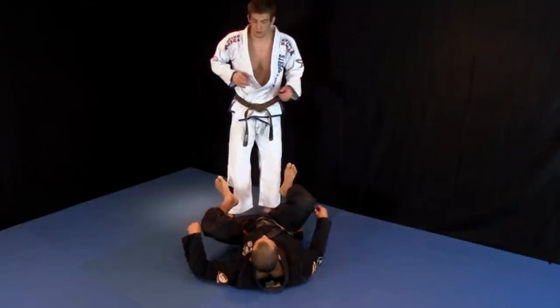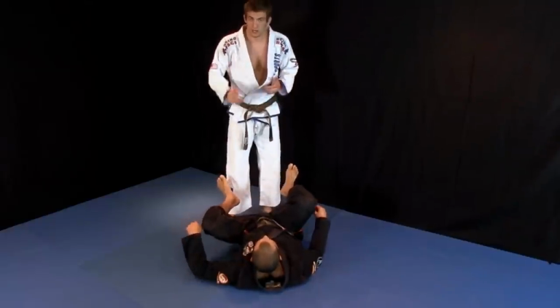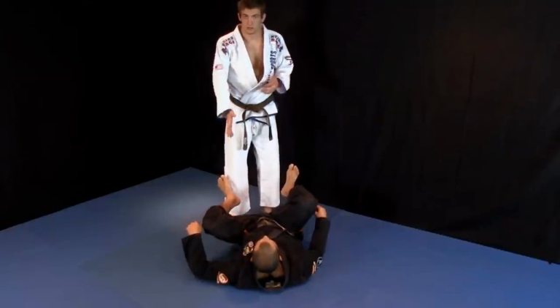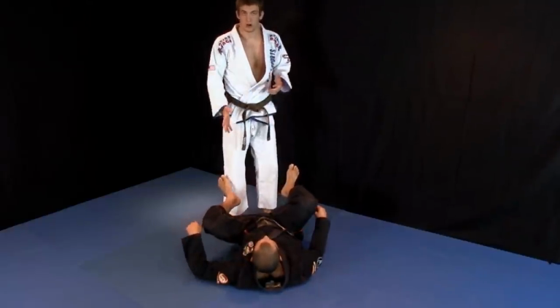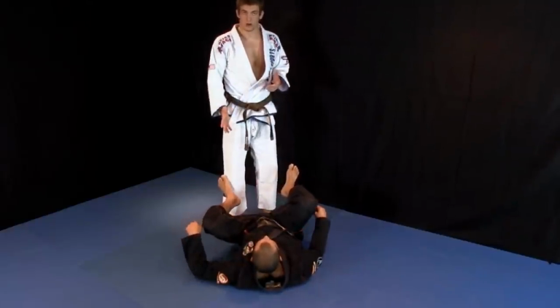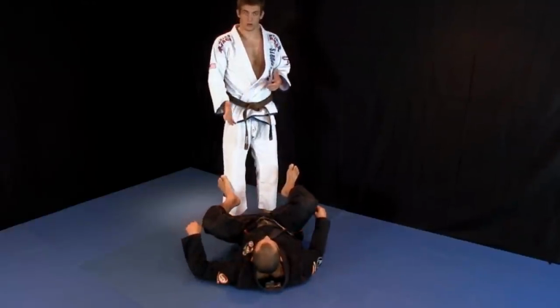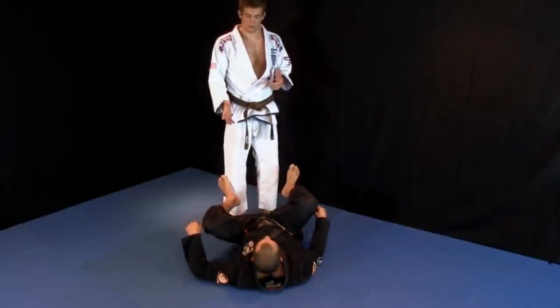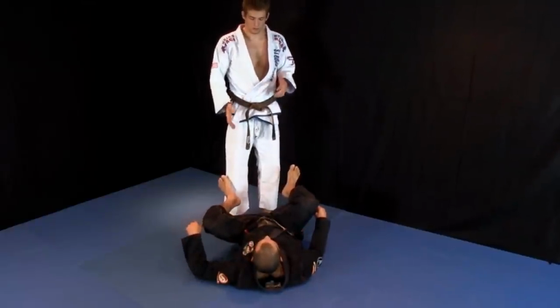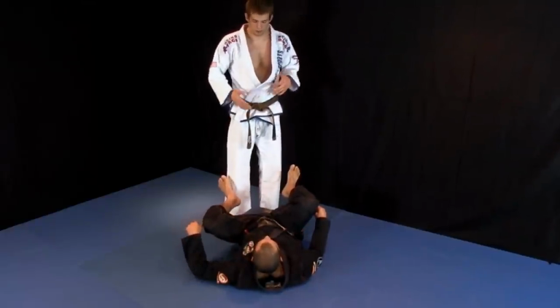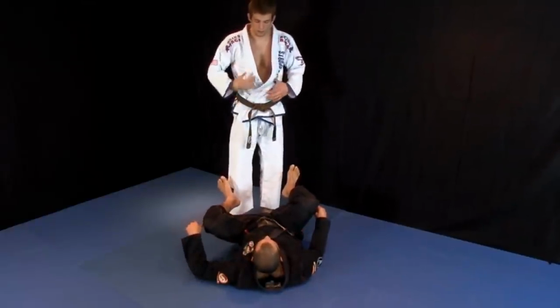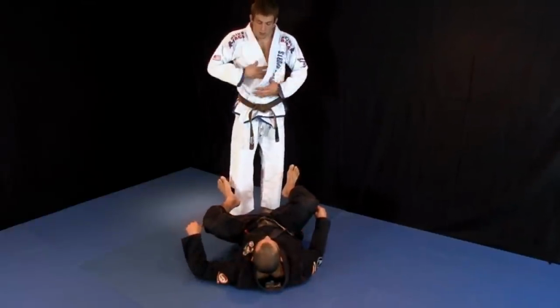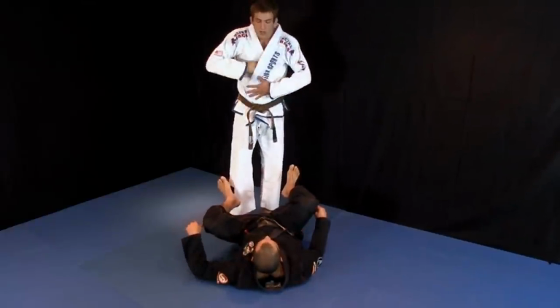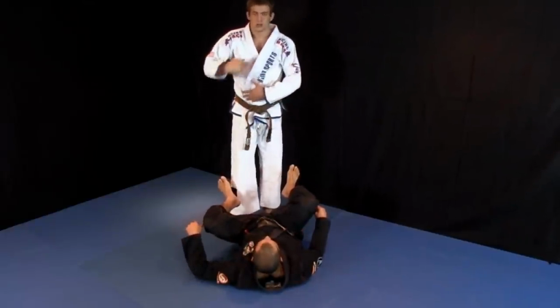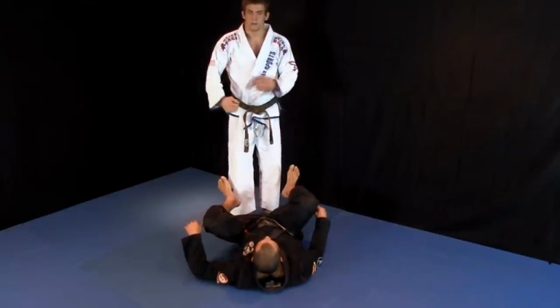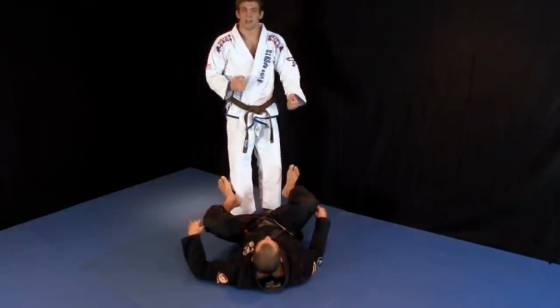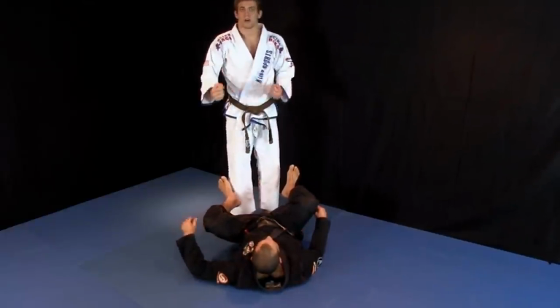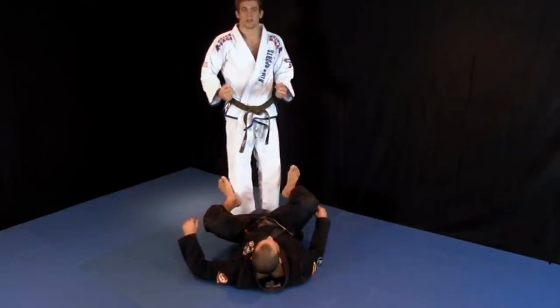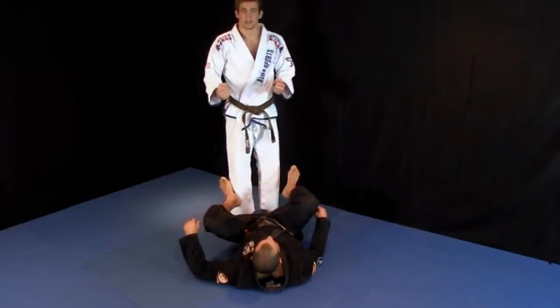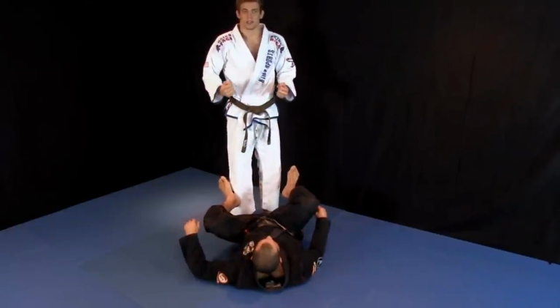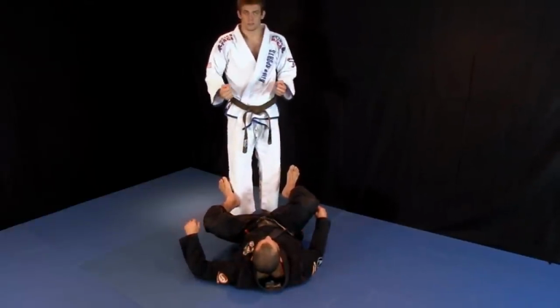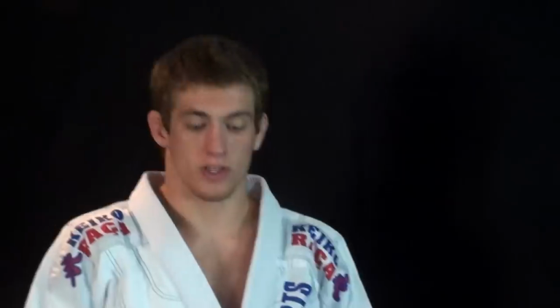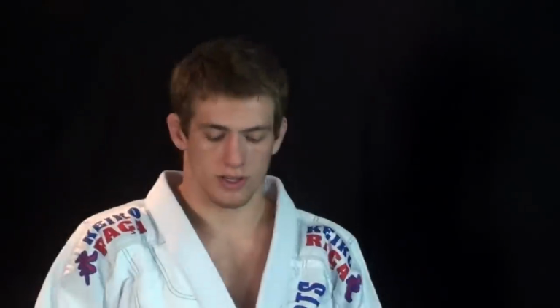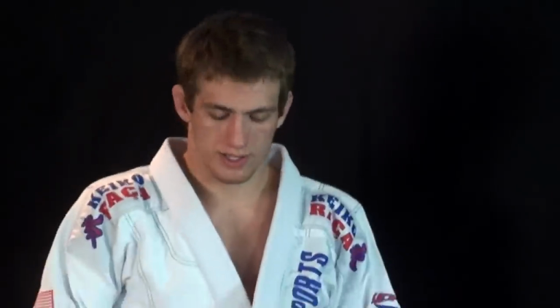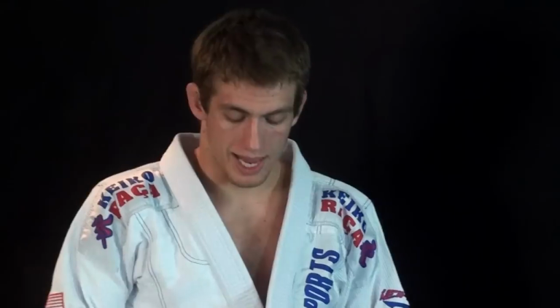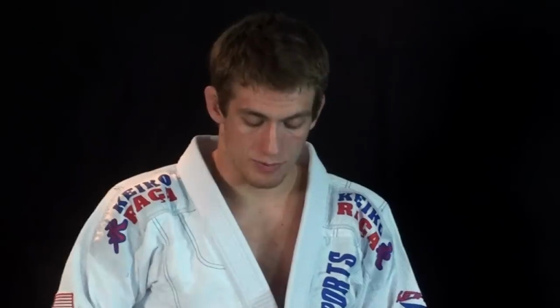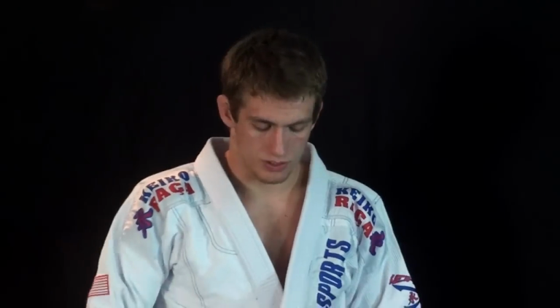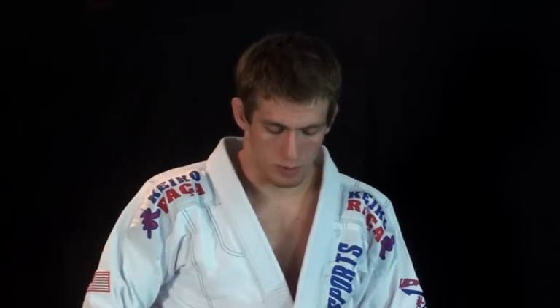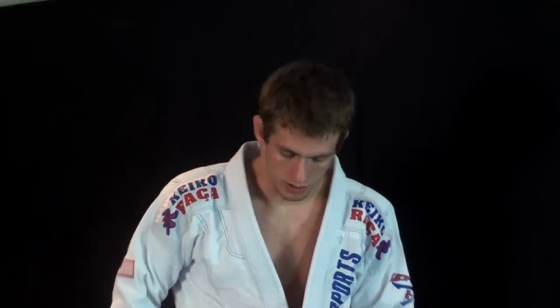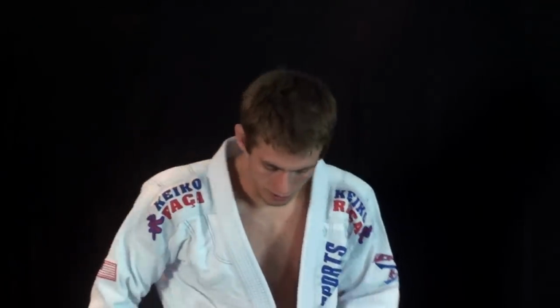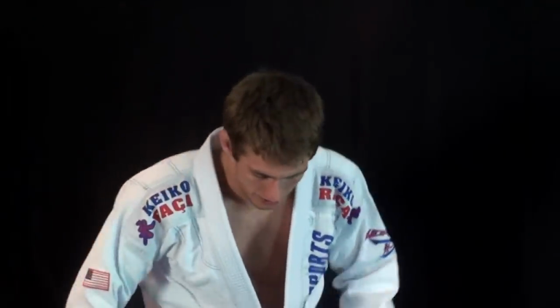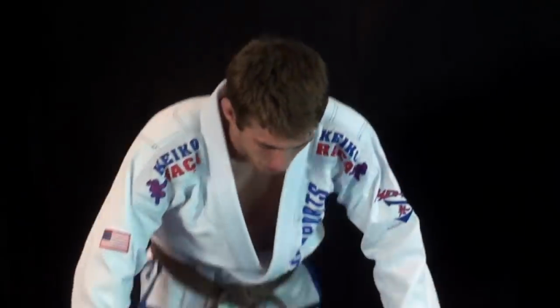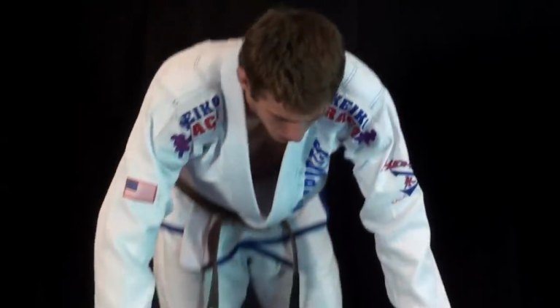So now we can enter his guard on our terms rather than trying to pass in his field, his game, which is the spider guard in this situation.